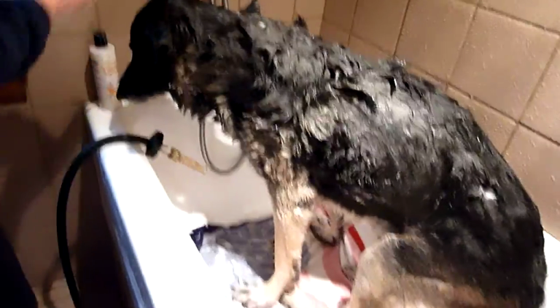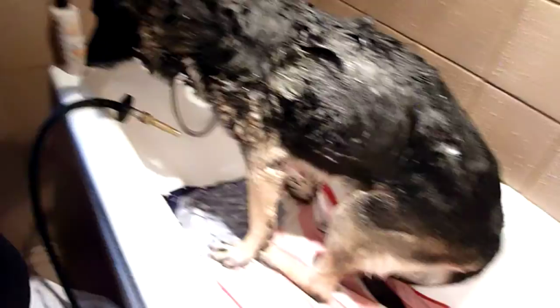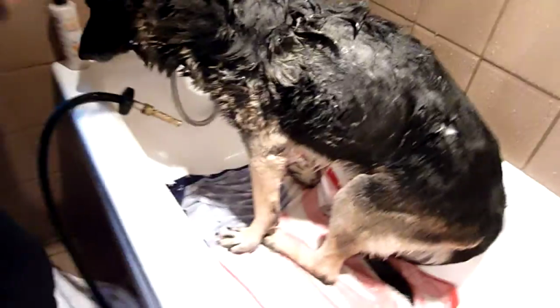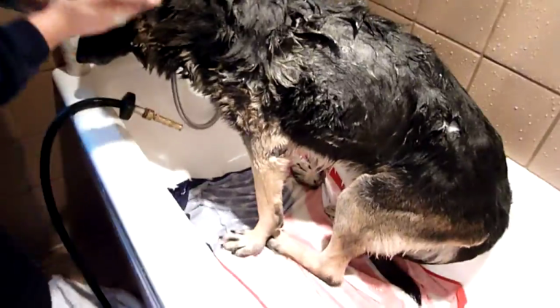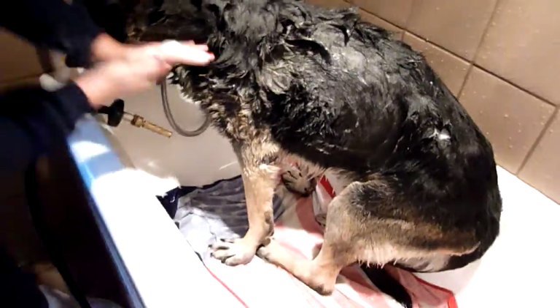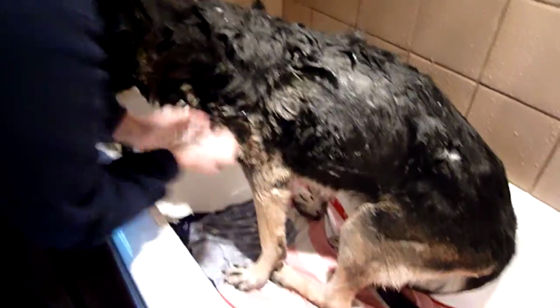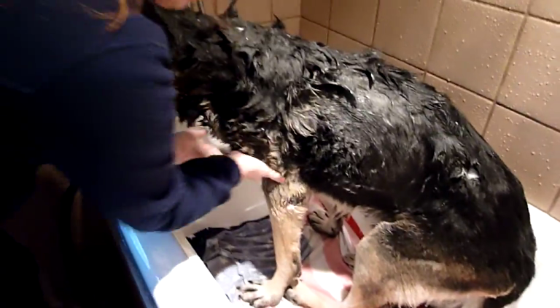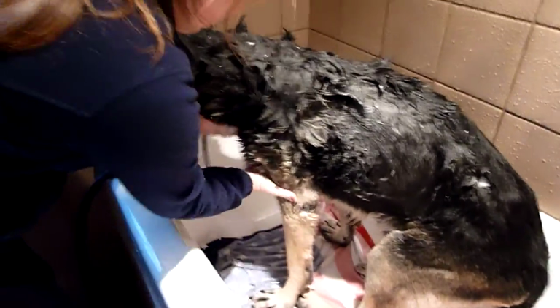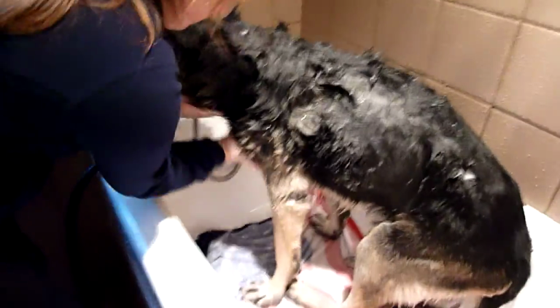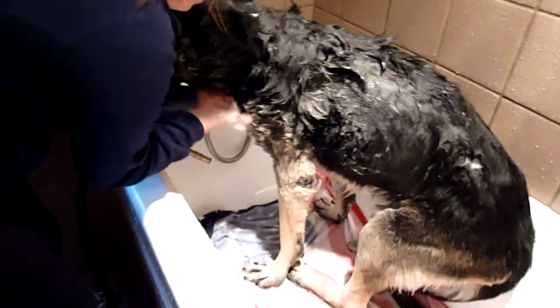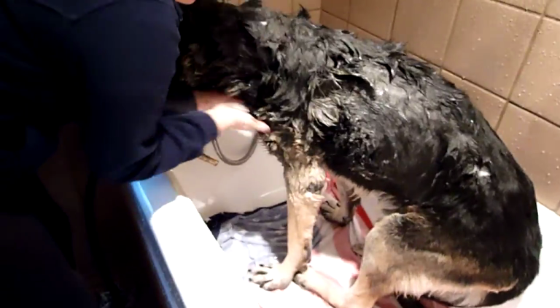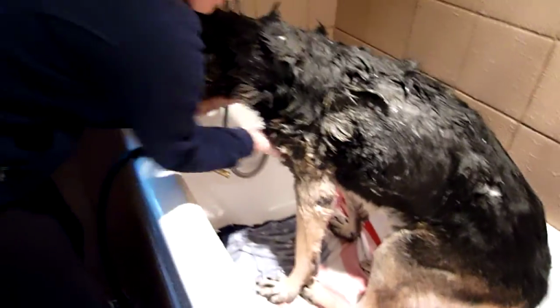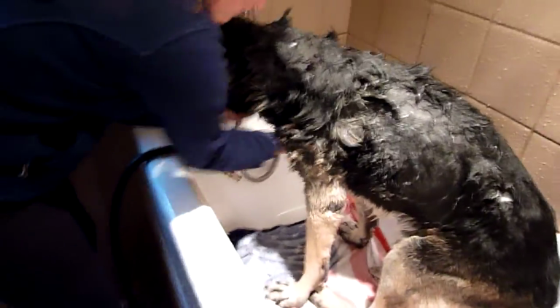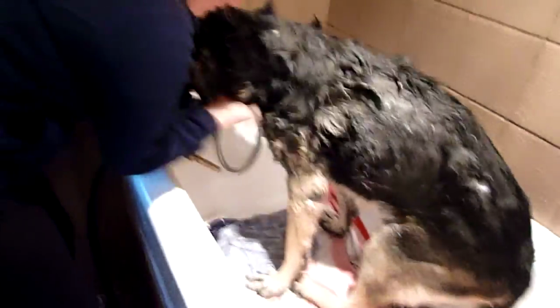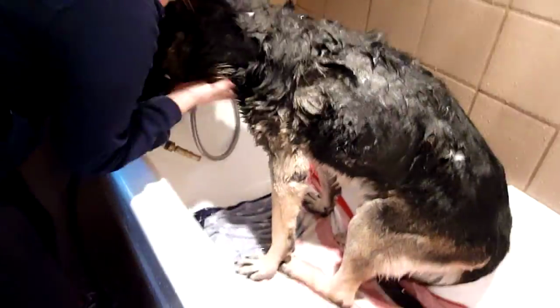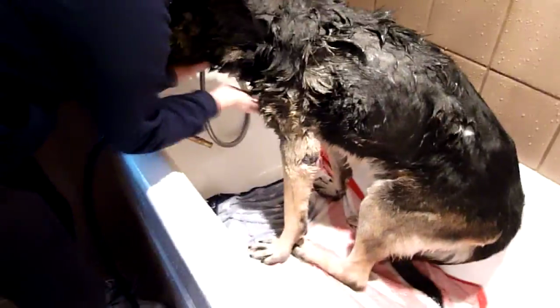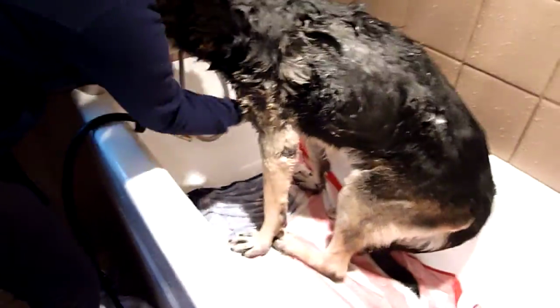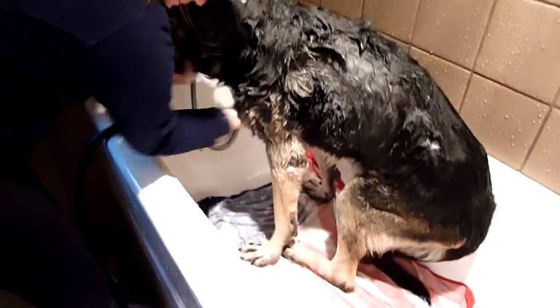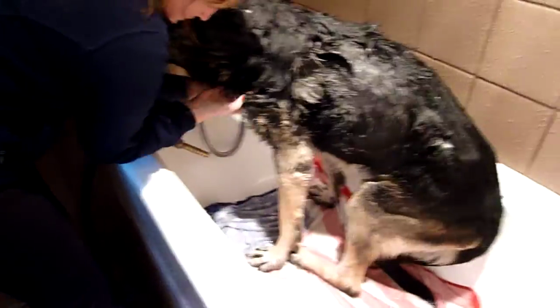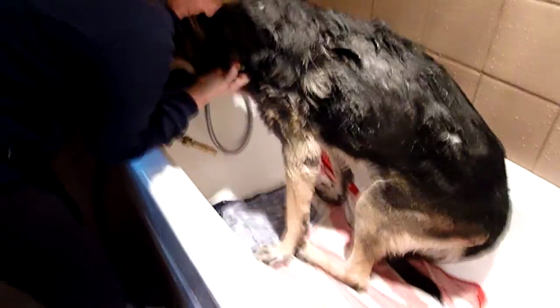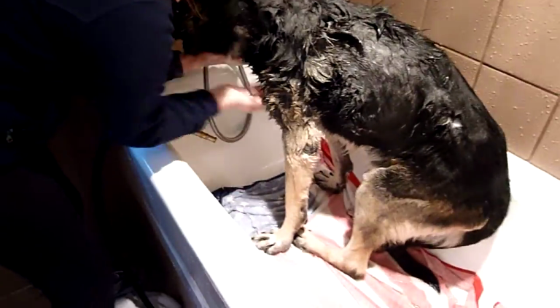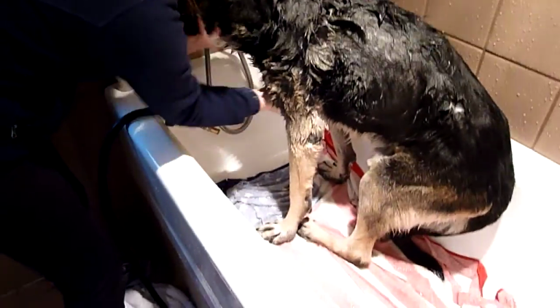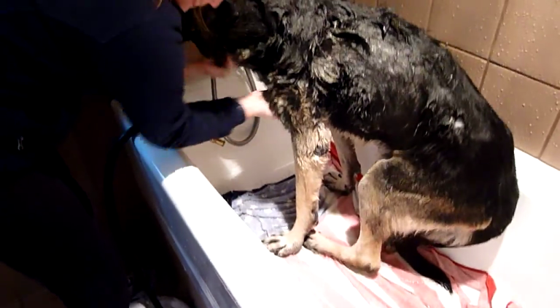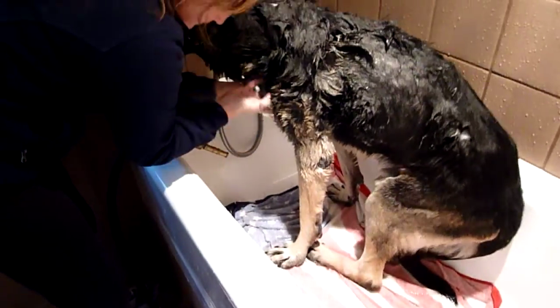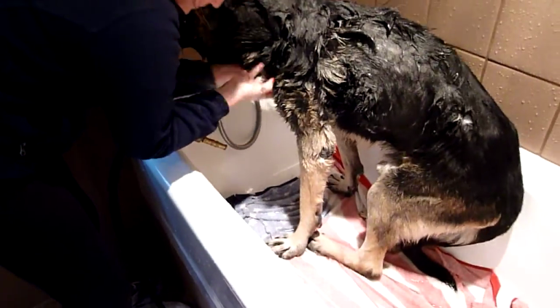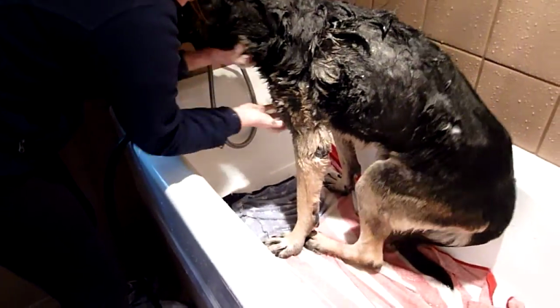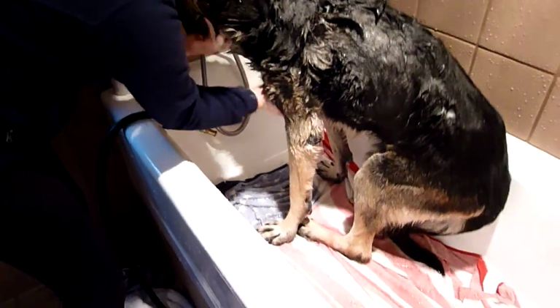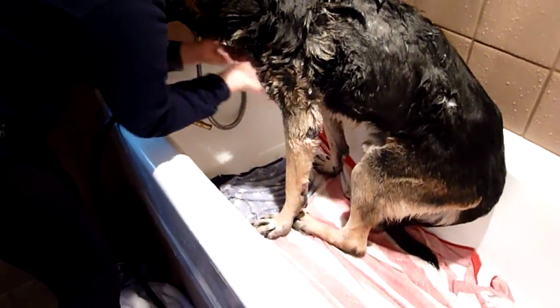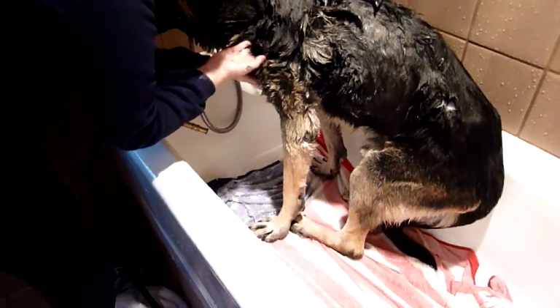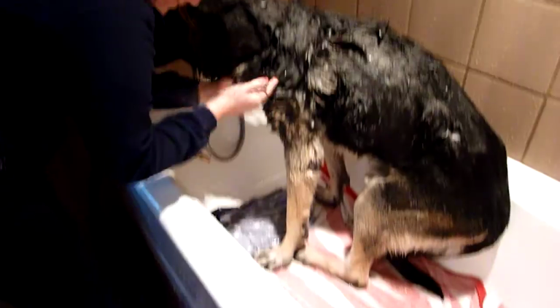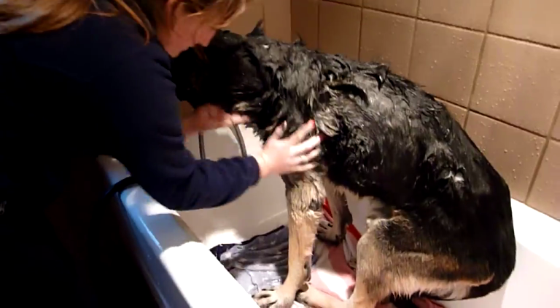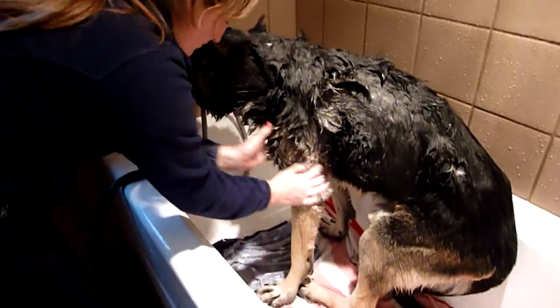Tucker's got degenerative disc disease, so he doesn't stand very well these days.